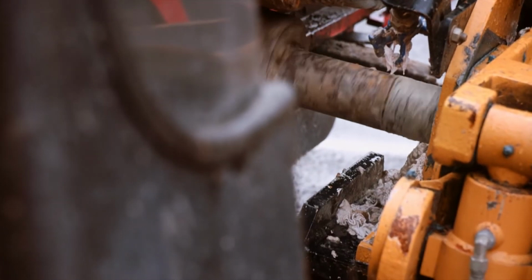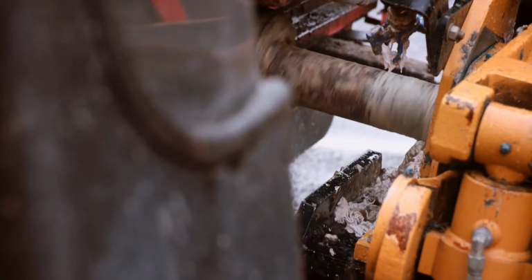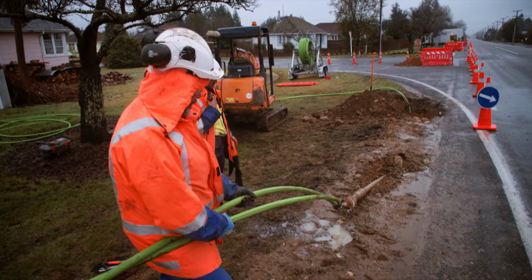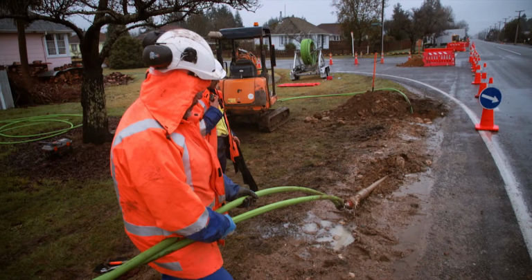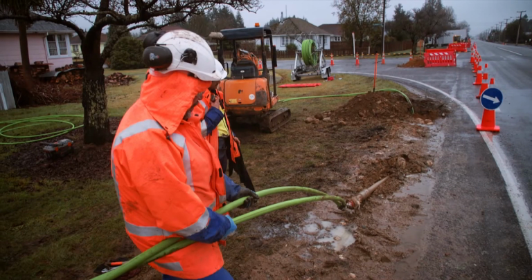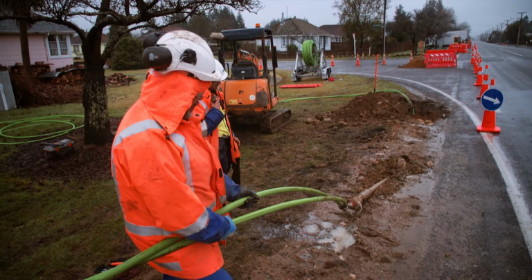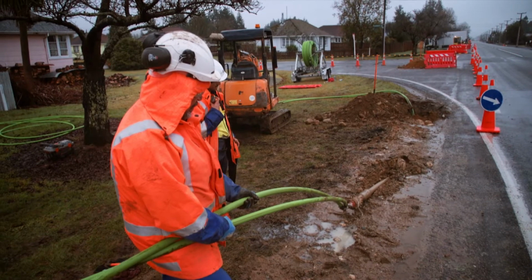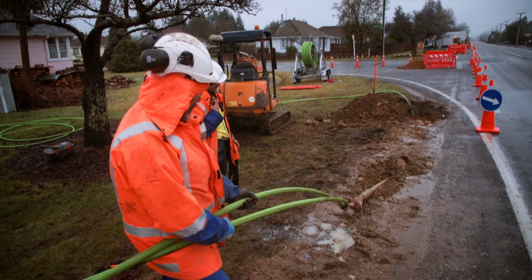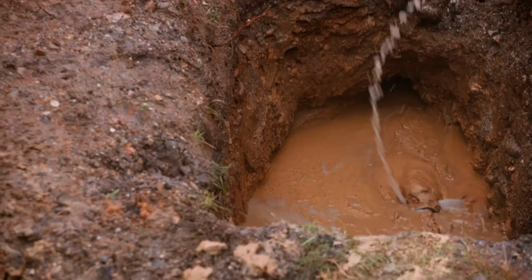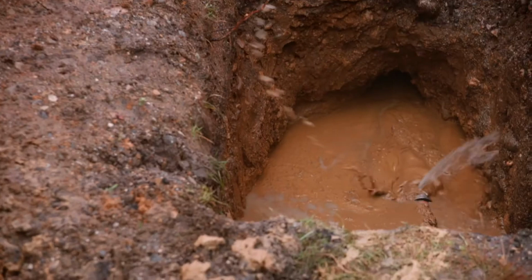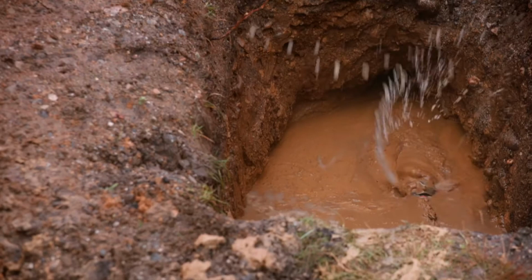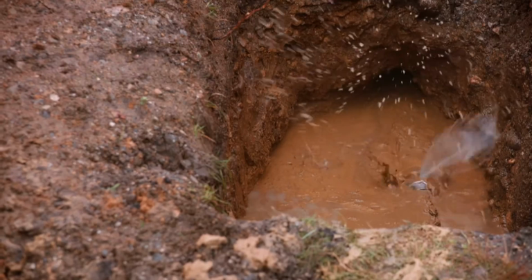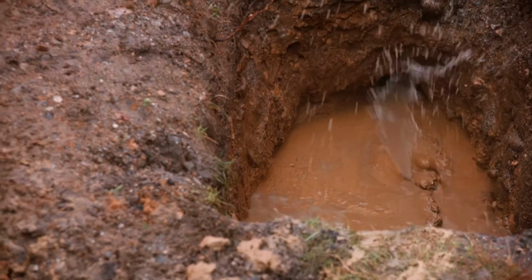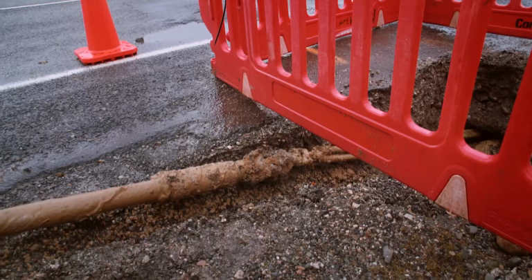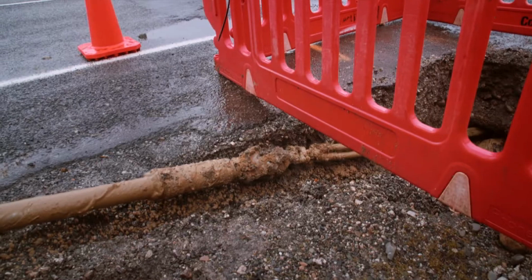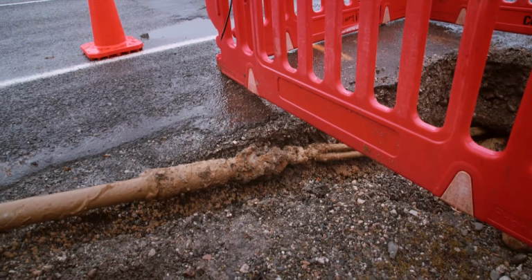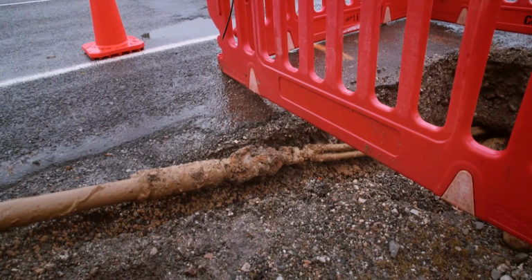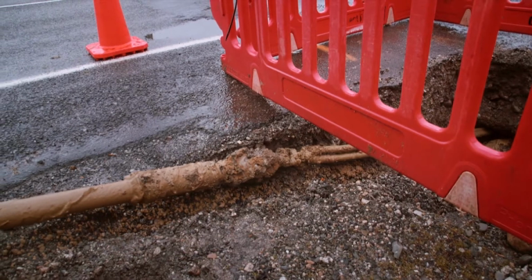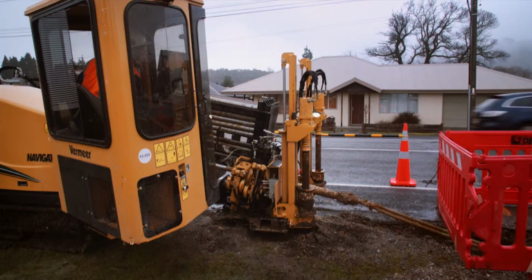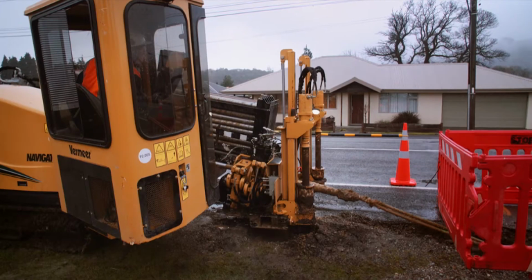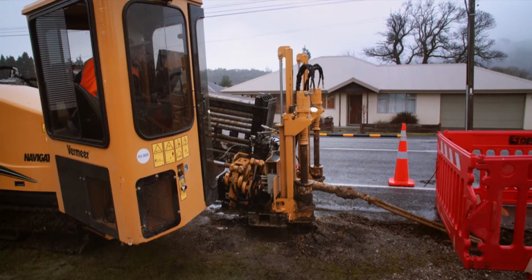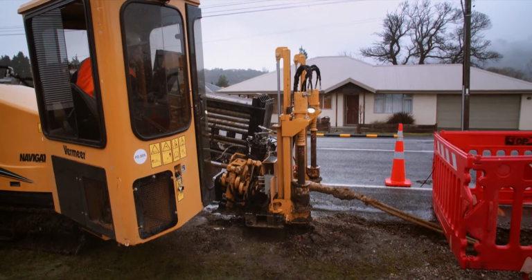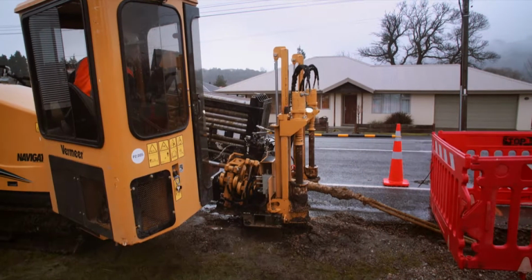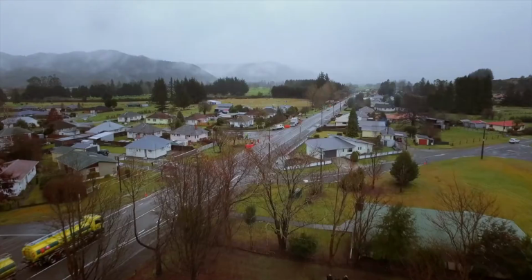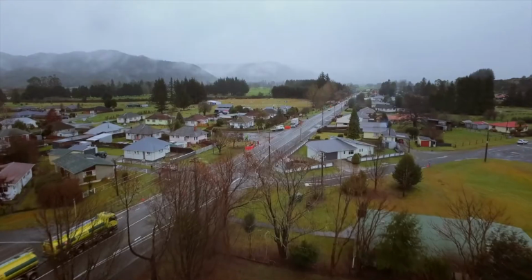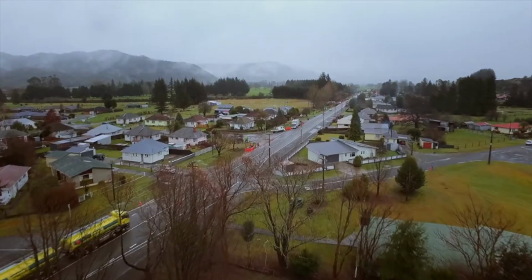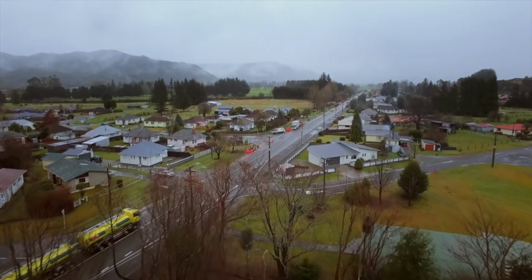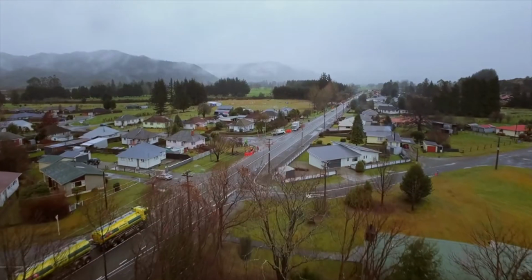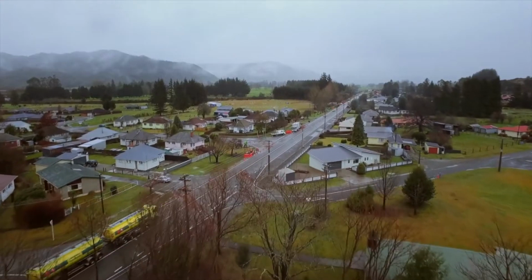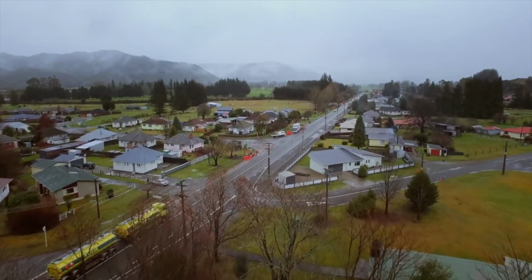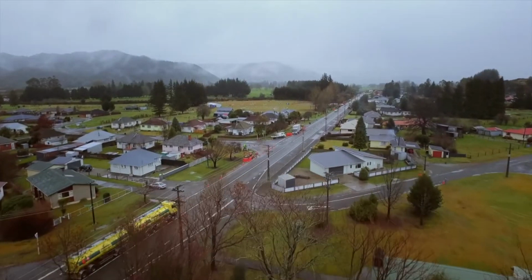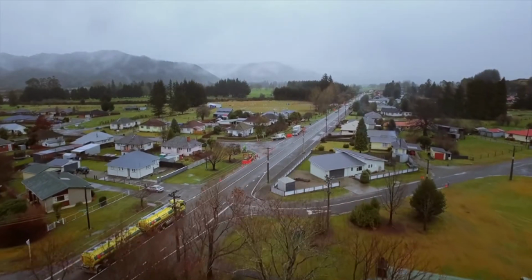We can go under roads, go under railway crossings without having to set up roadworks for weeks on end. So we don't have to trench the roads and hold up the traffic.